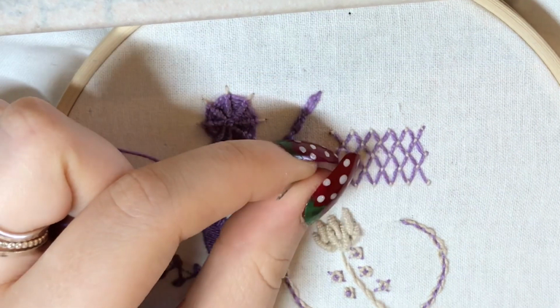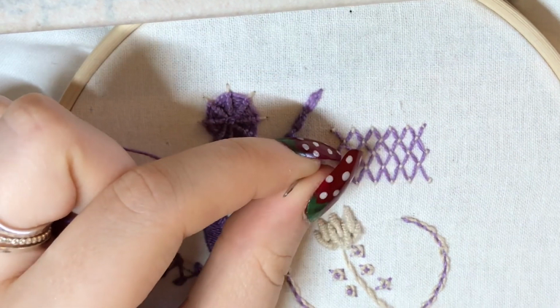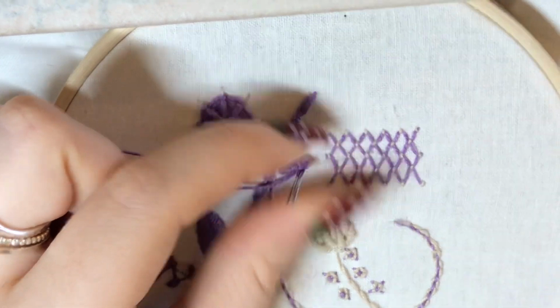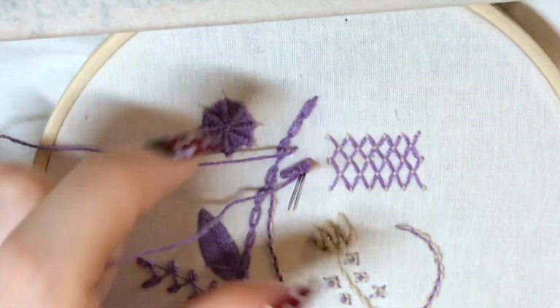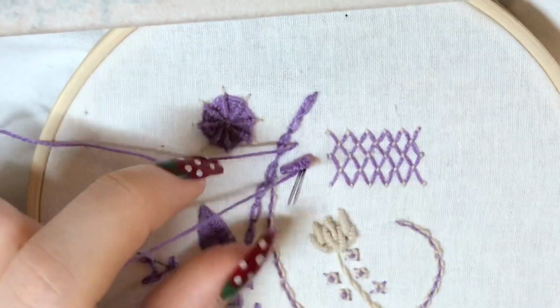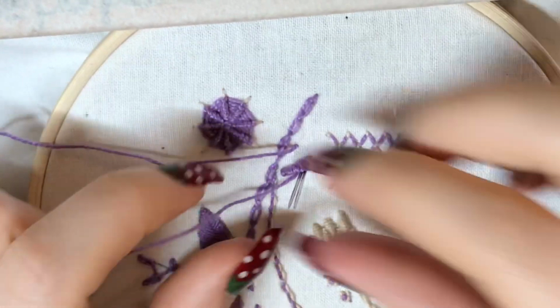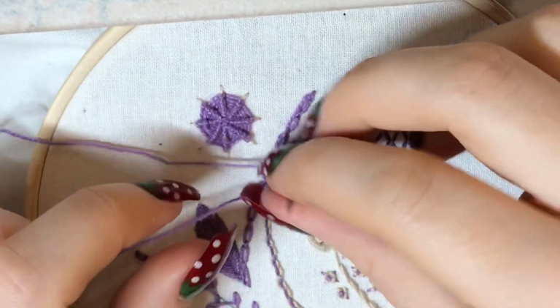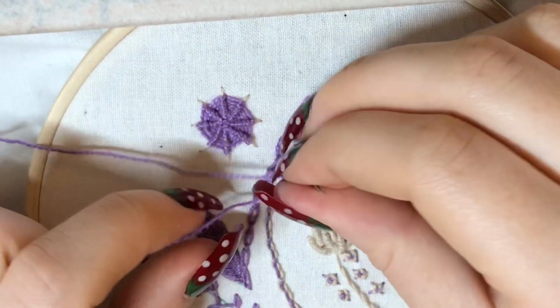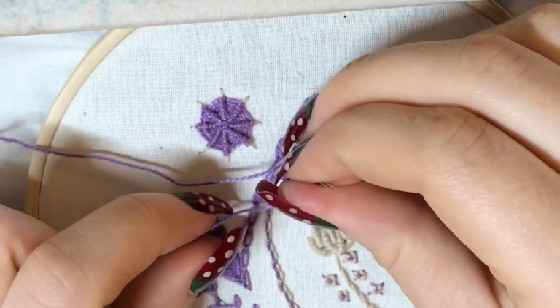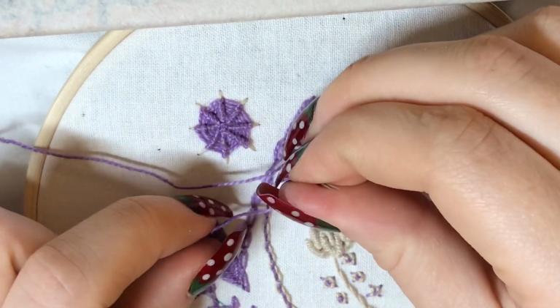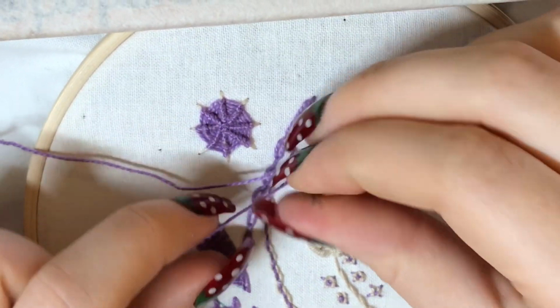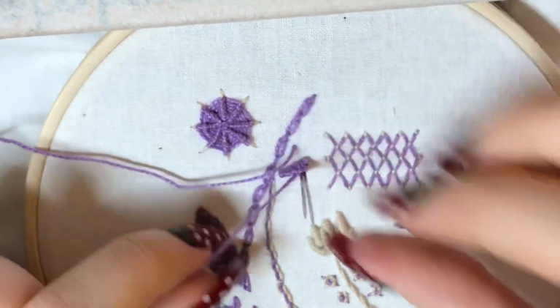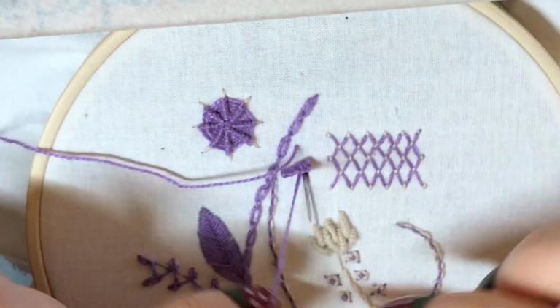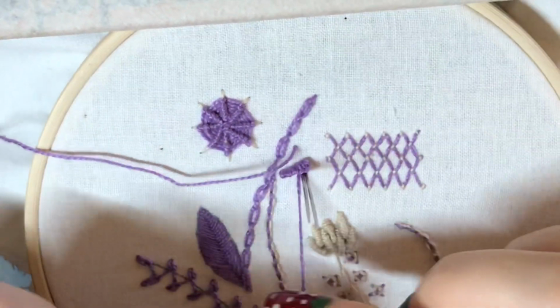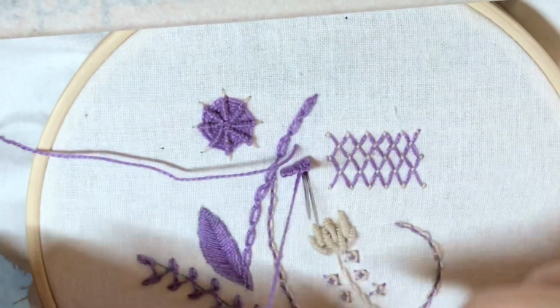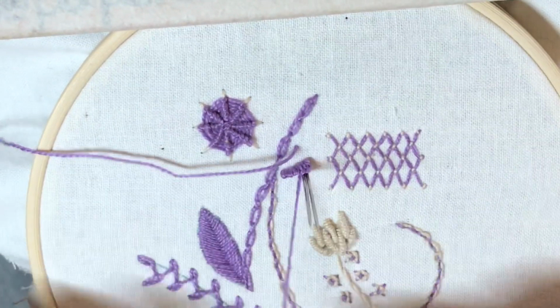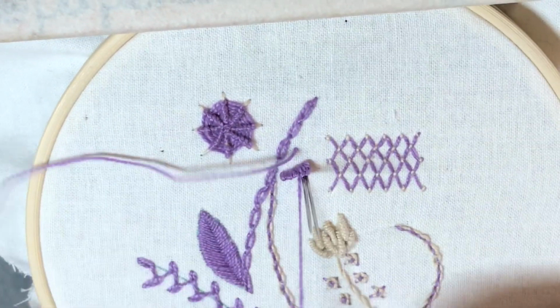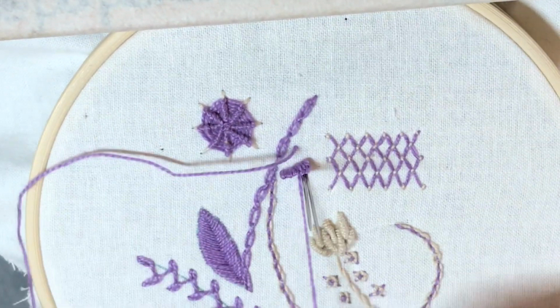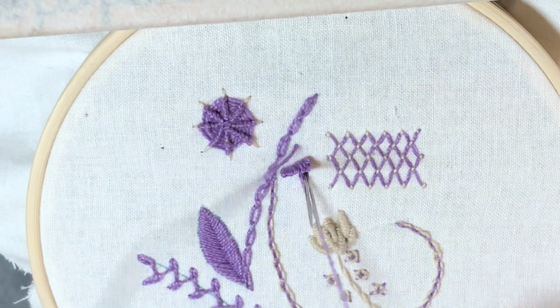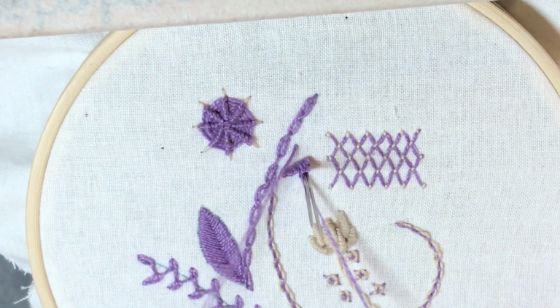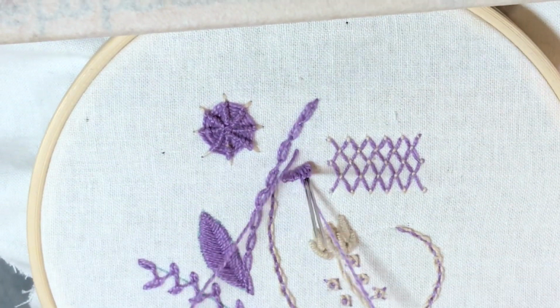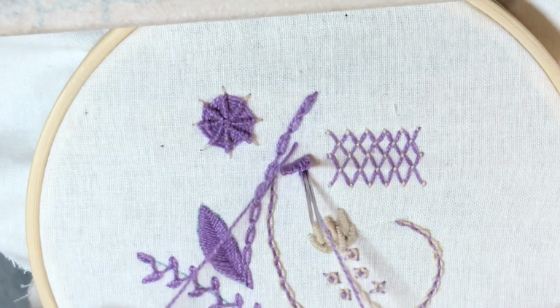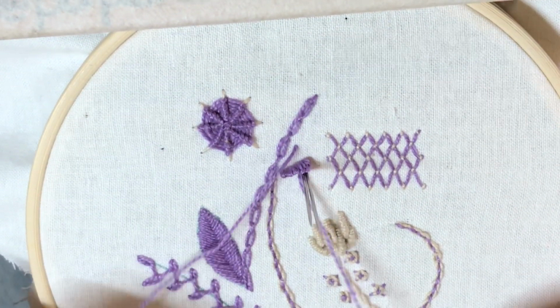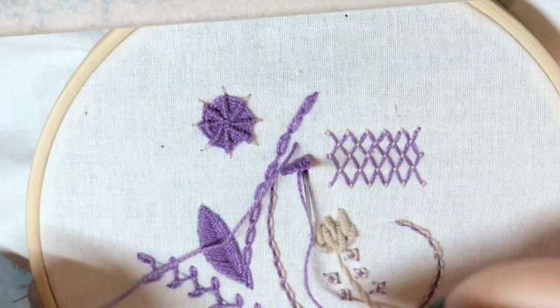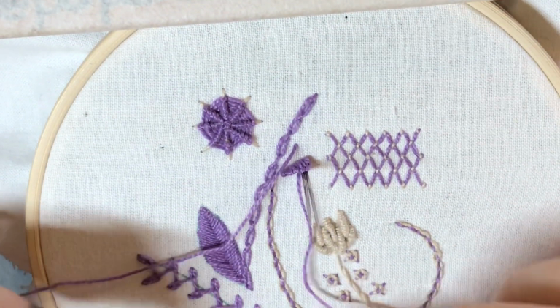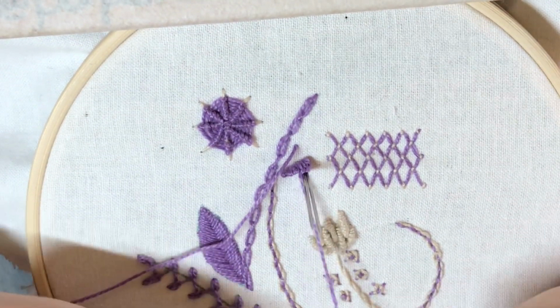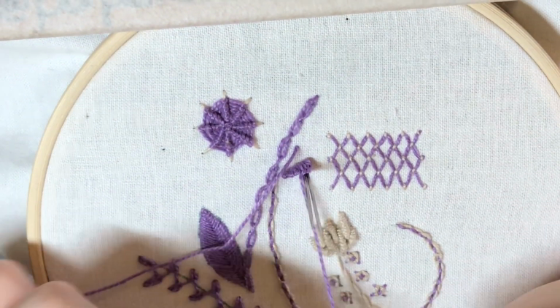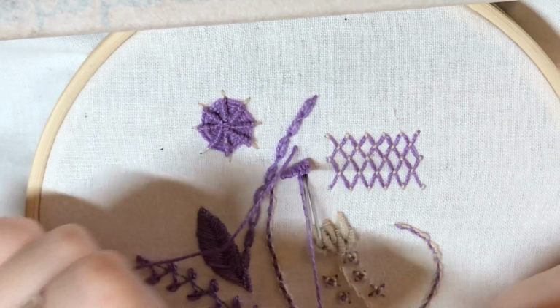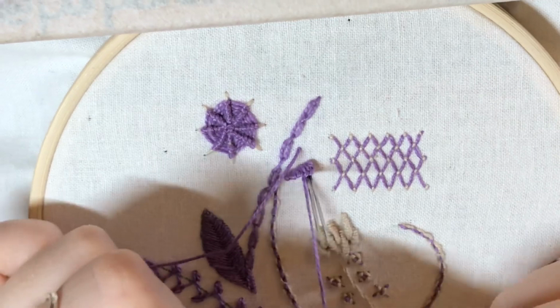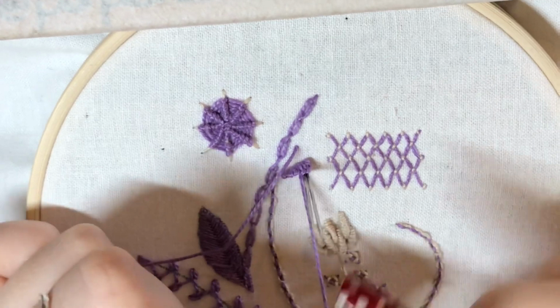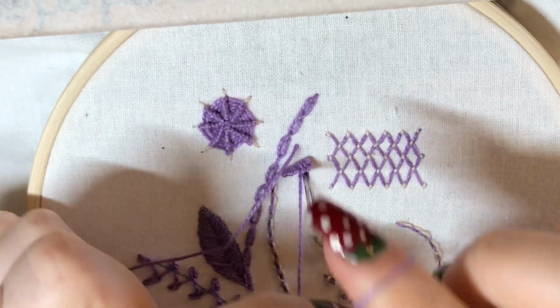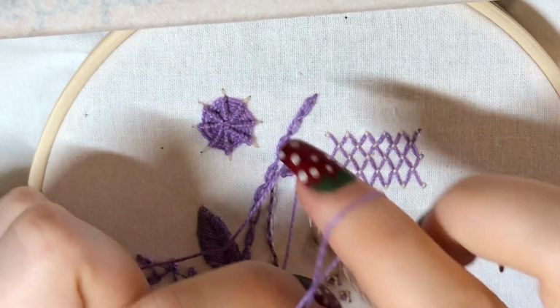Don't worry if the second needle isn't in exactly the same place as the first needle — that's not going to matter.